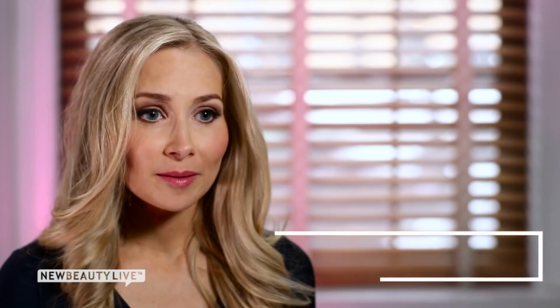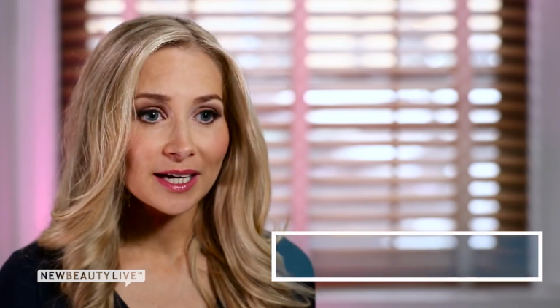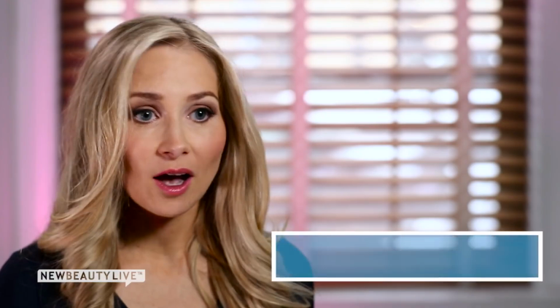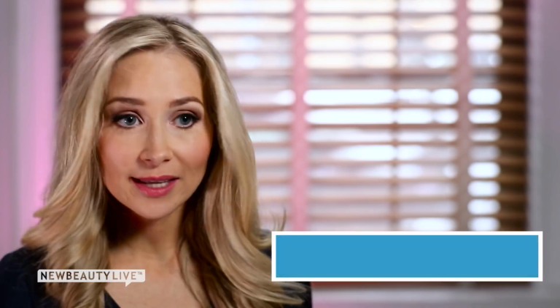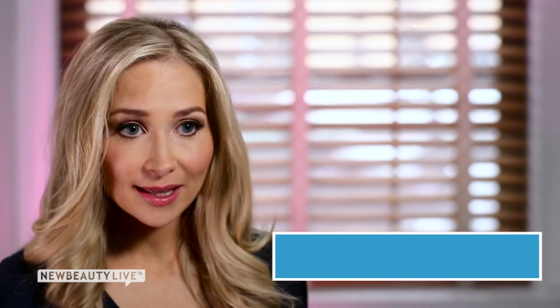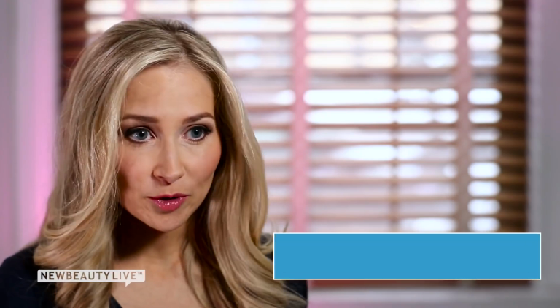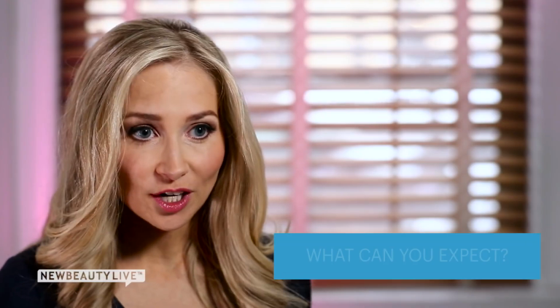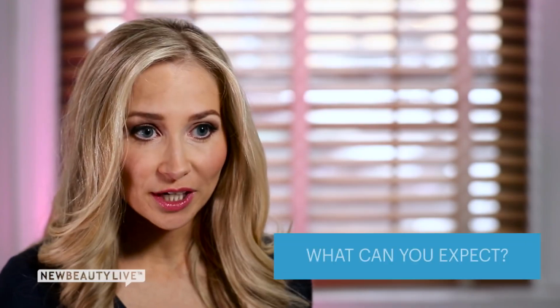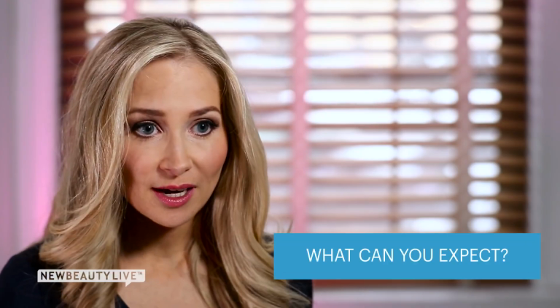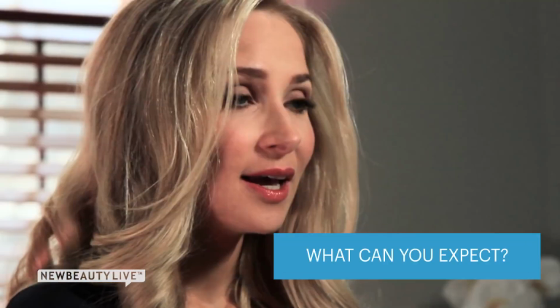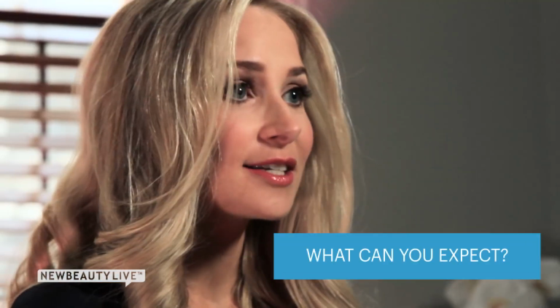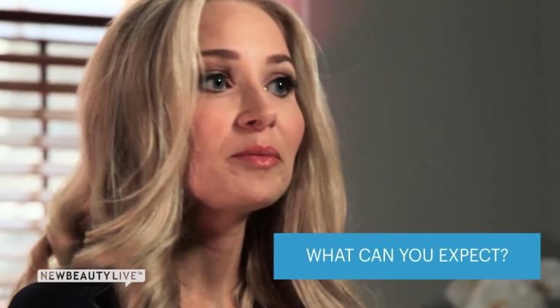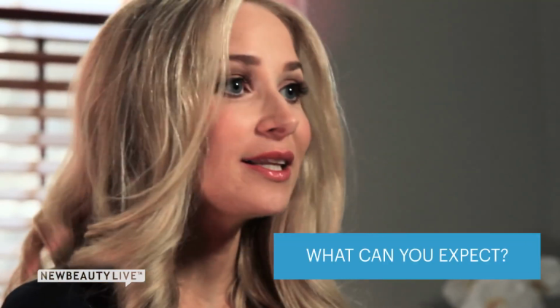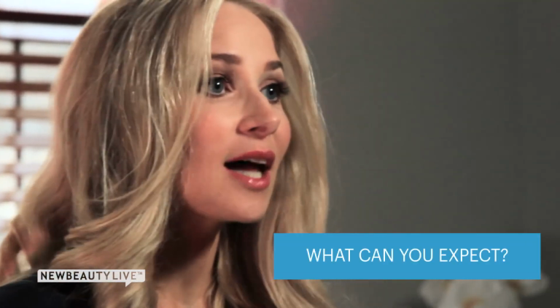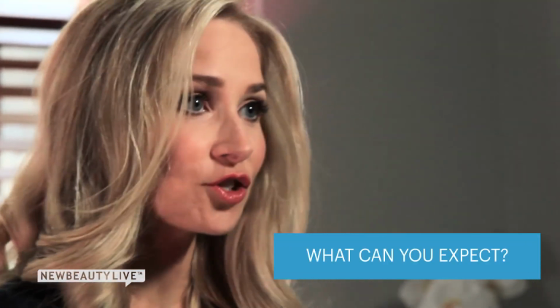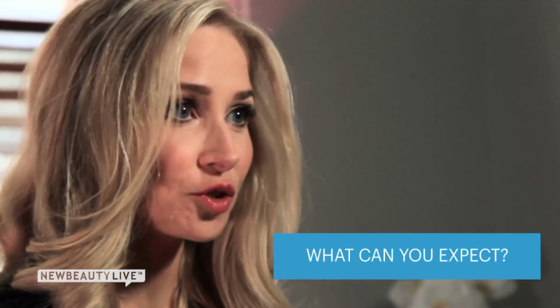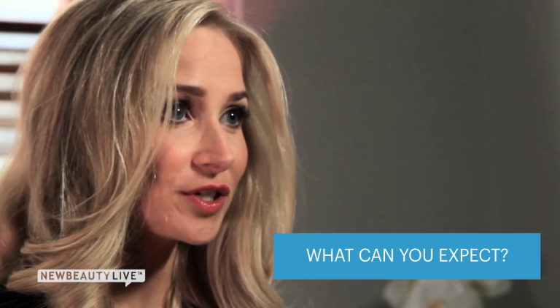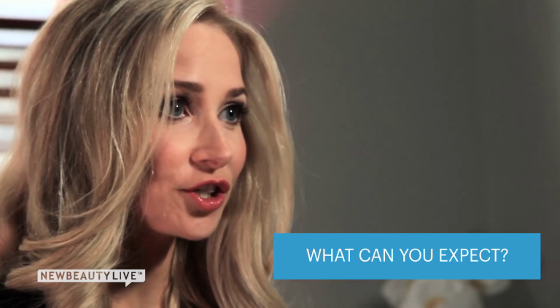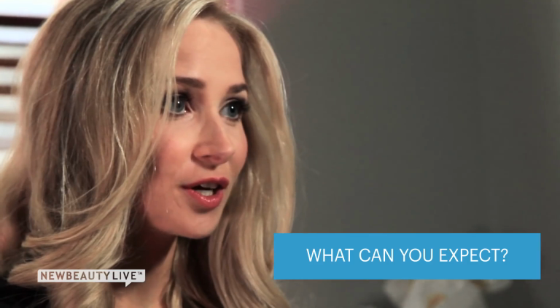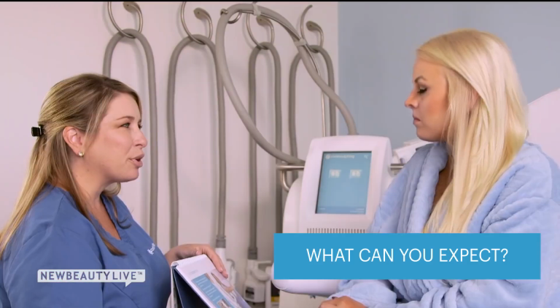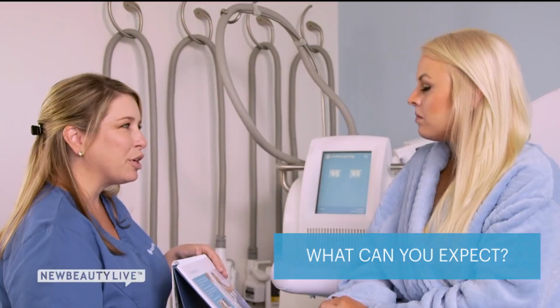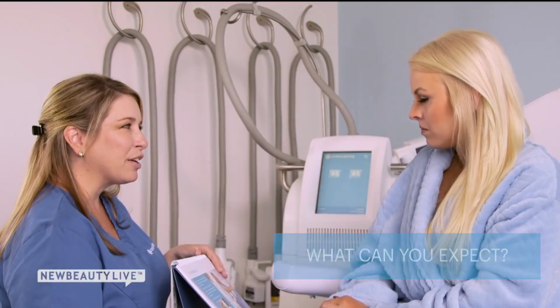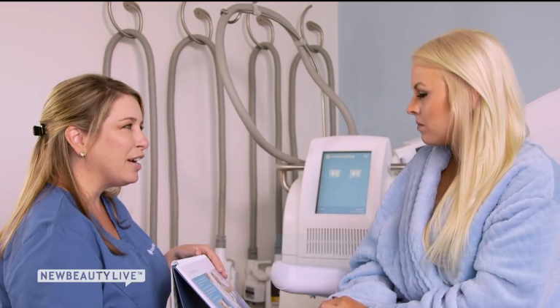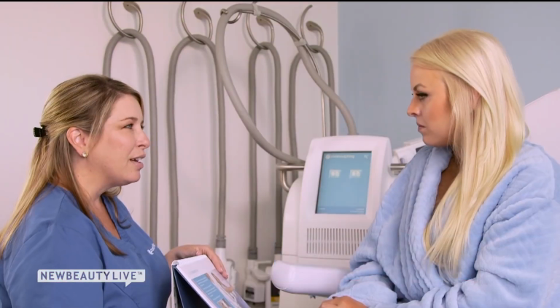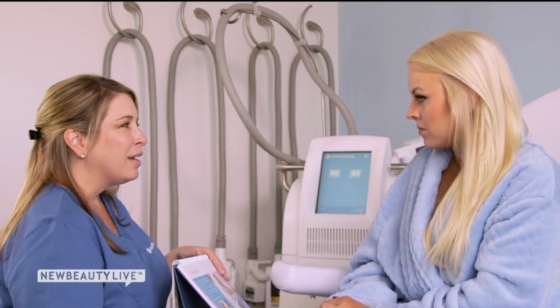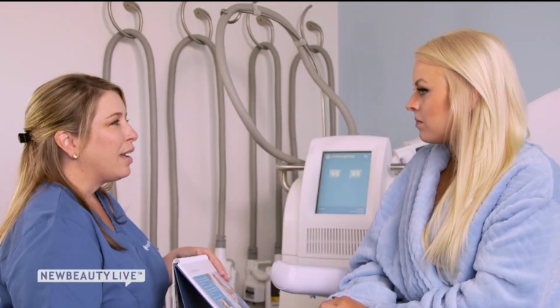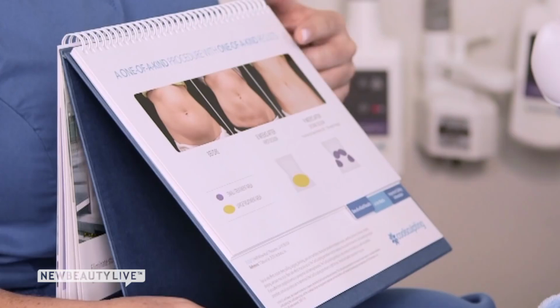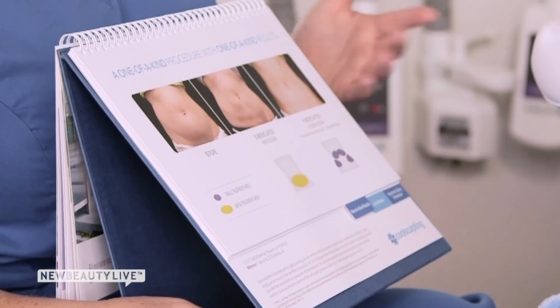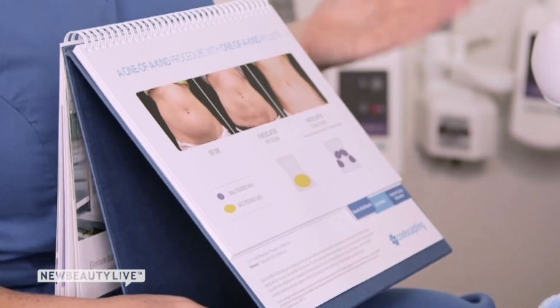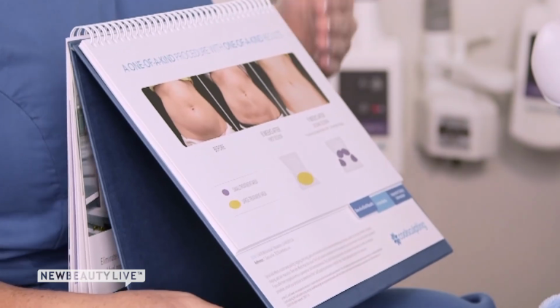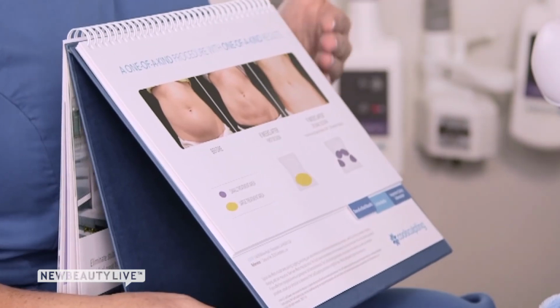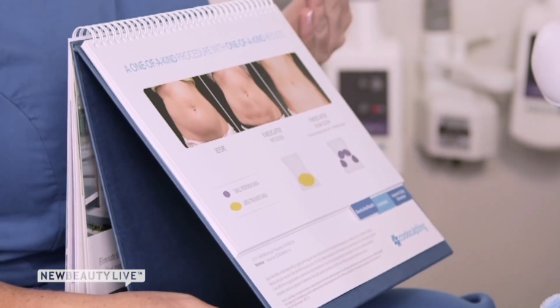CoolSculpting, unlike liposuction, is a completely non-surgical procedure. Completely non-invasive, so there's really no downtime.